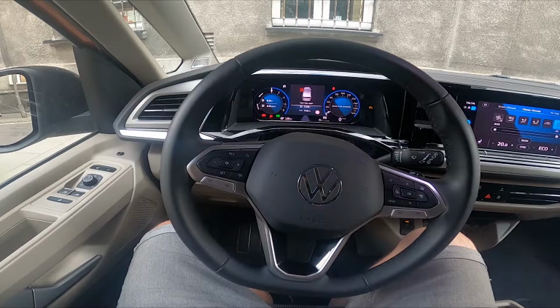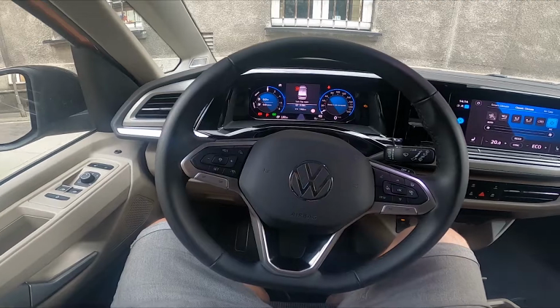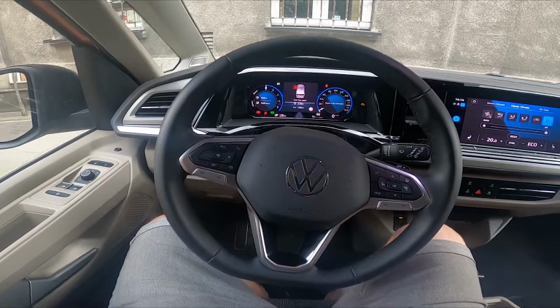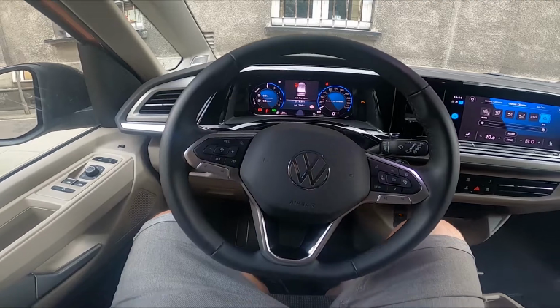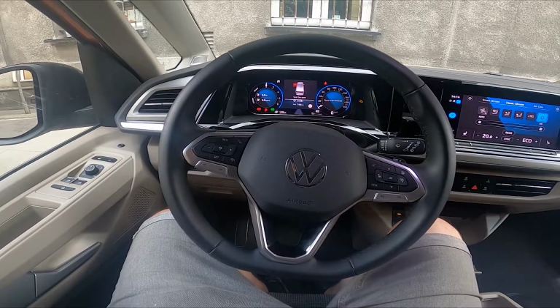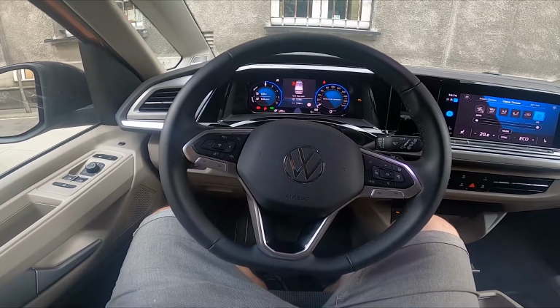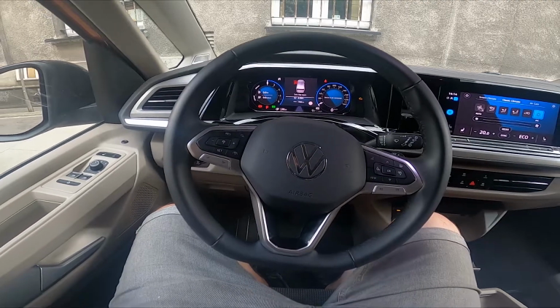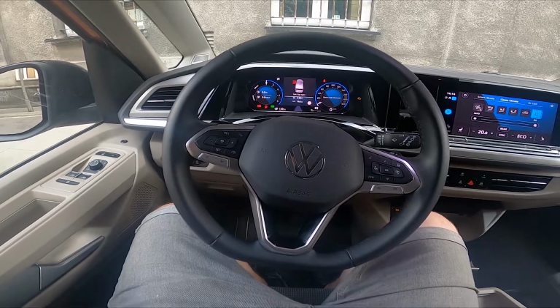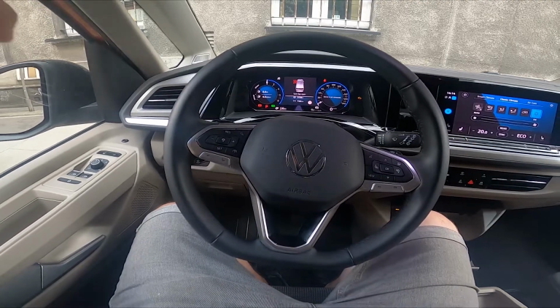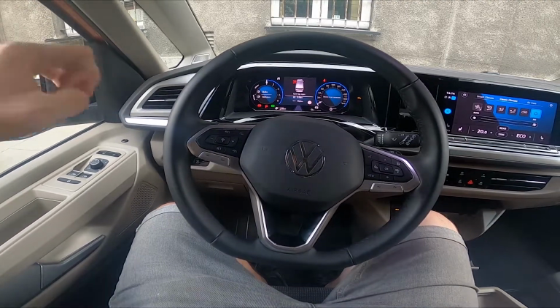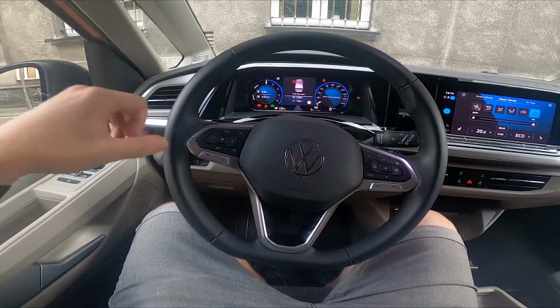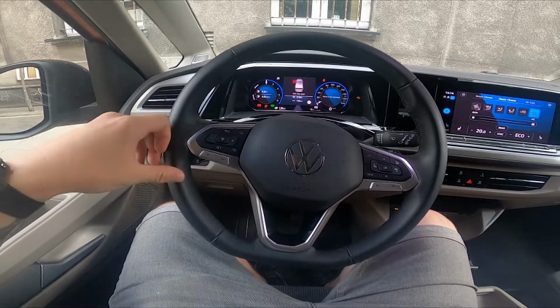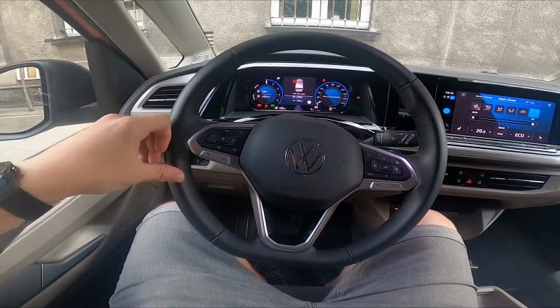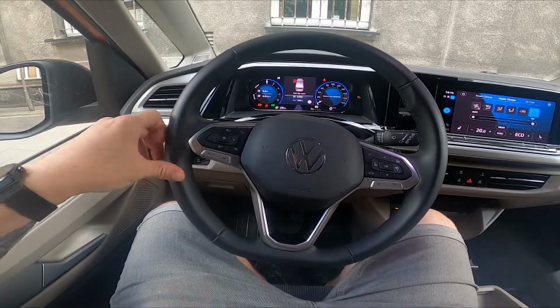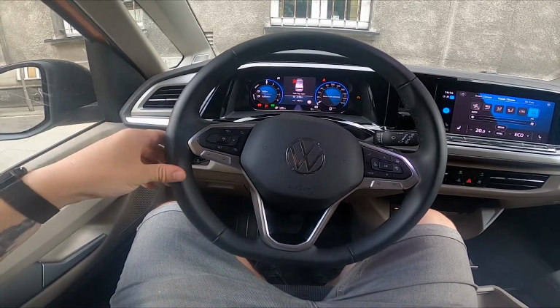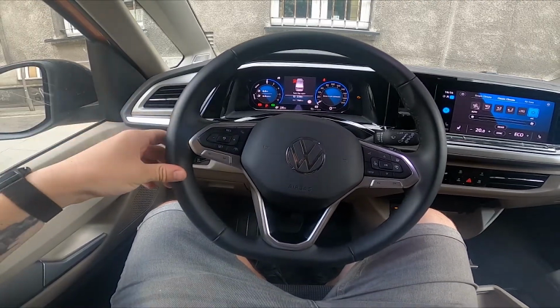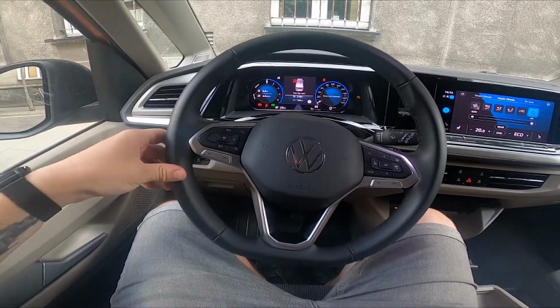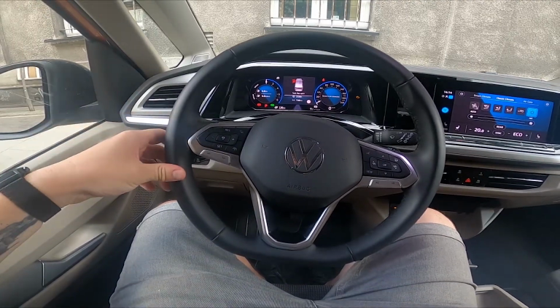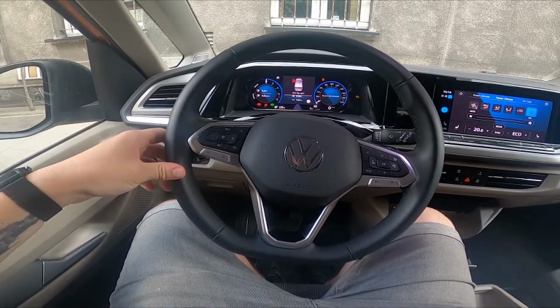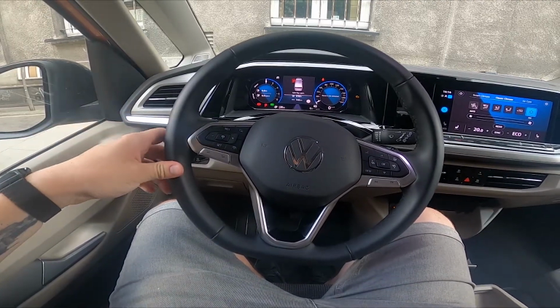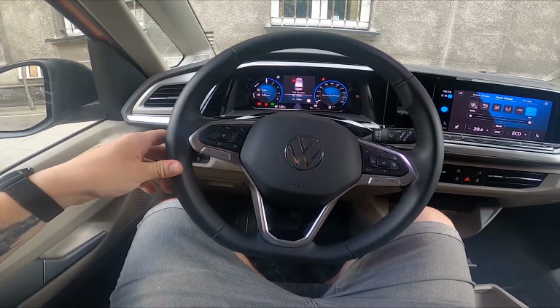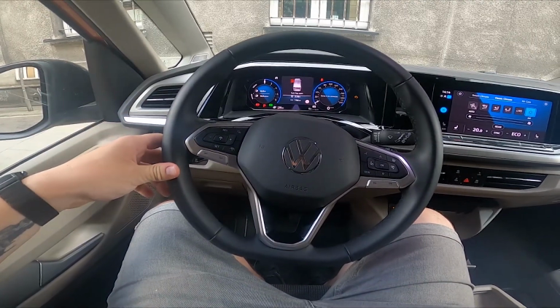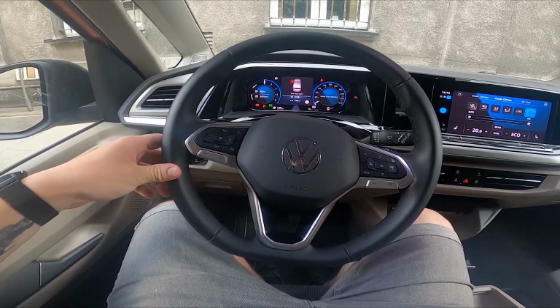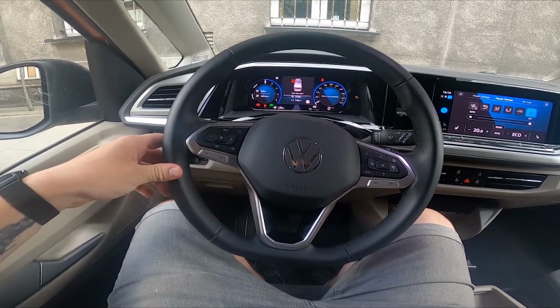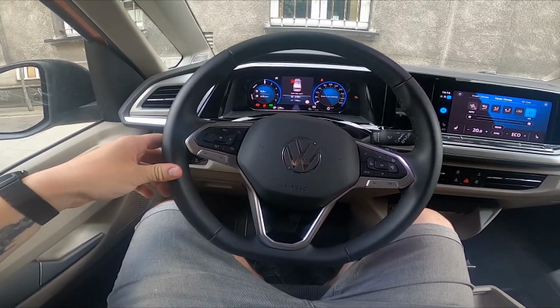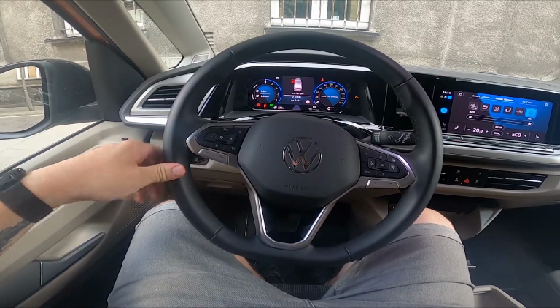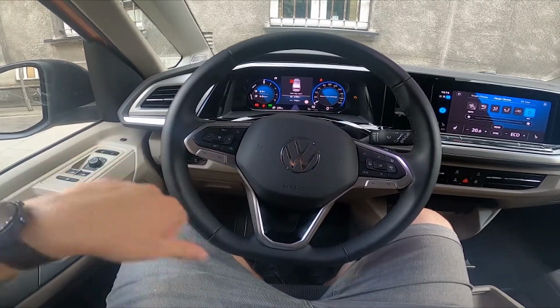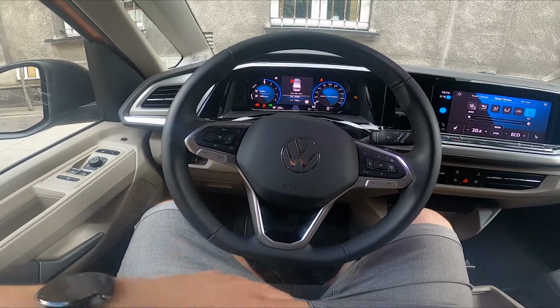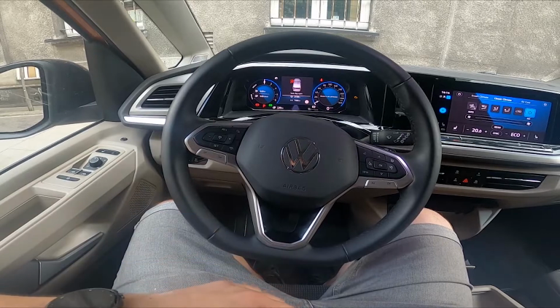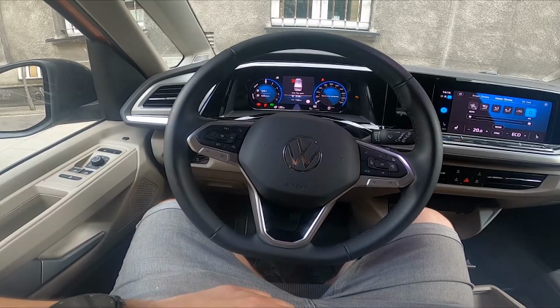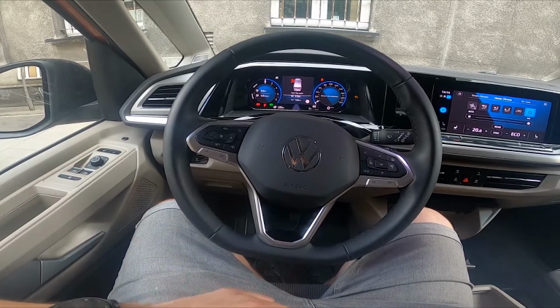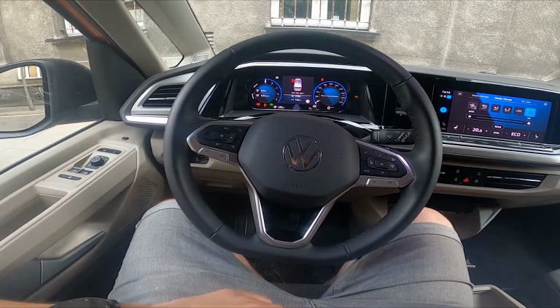Hello, today I'm in a Volkswagen Multivan. In this video I'll show you how to enable and disable seat heating.